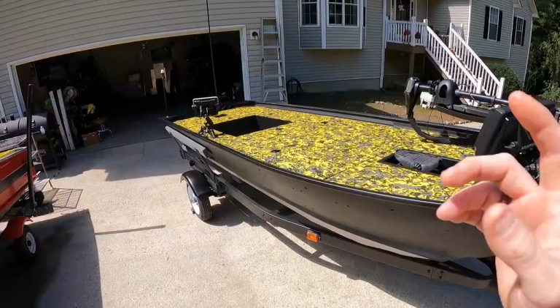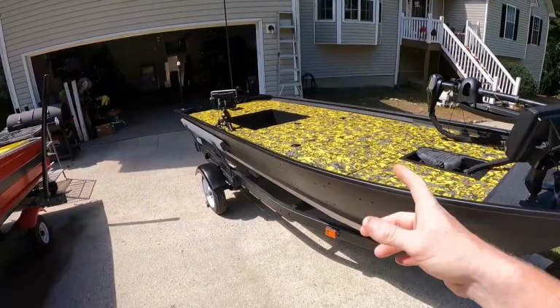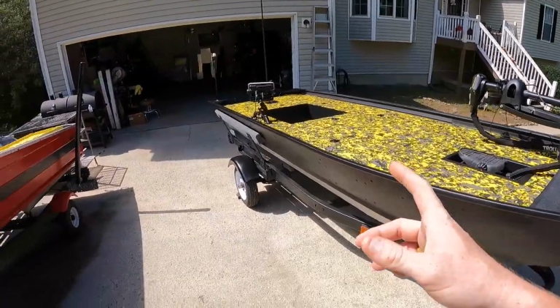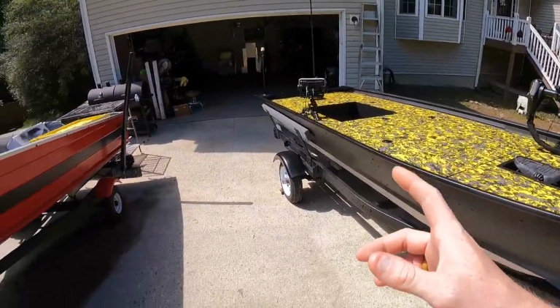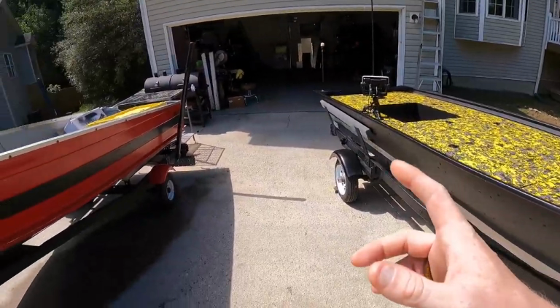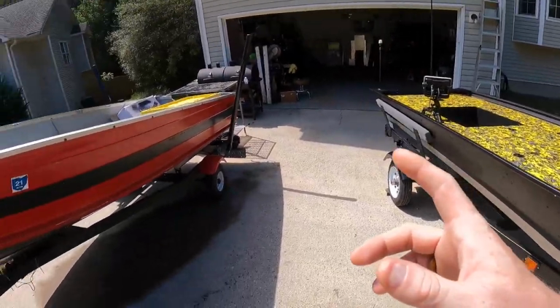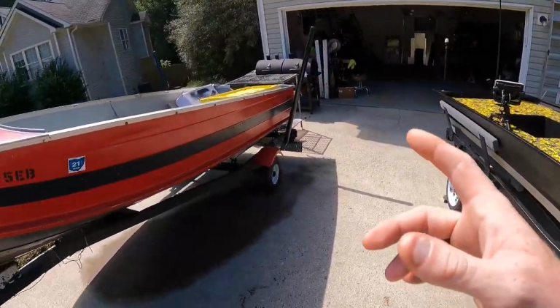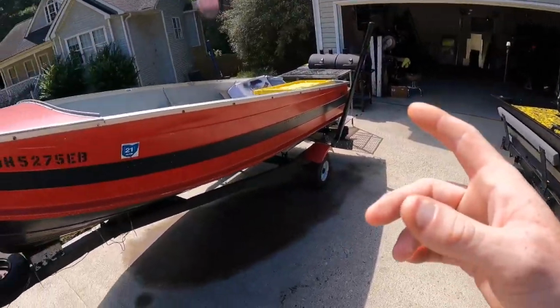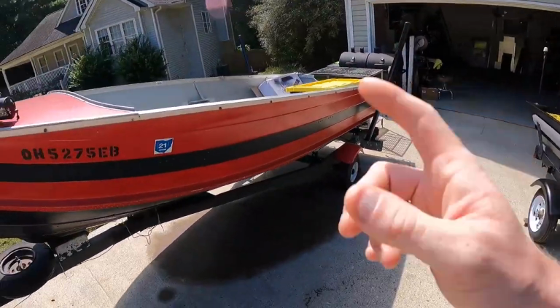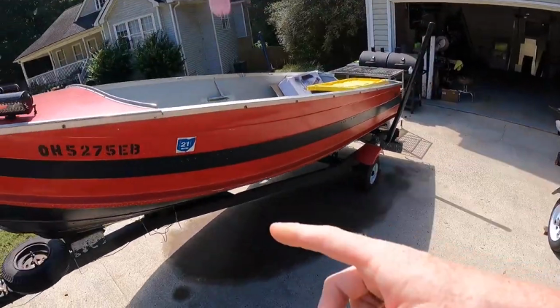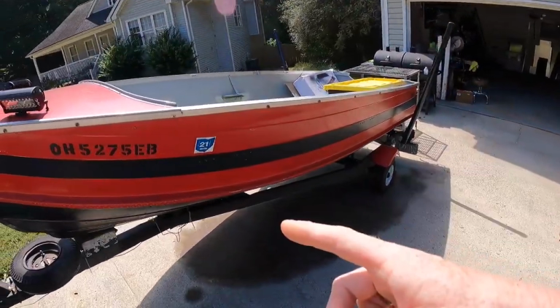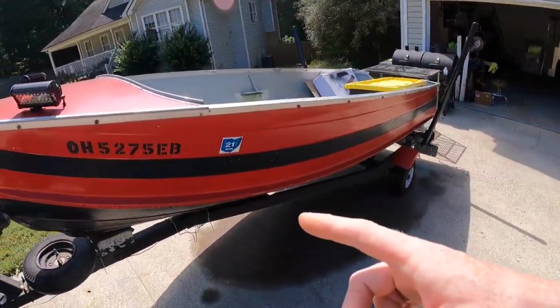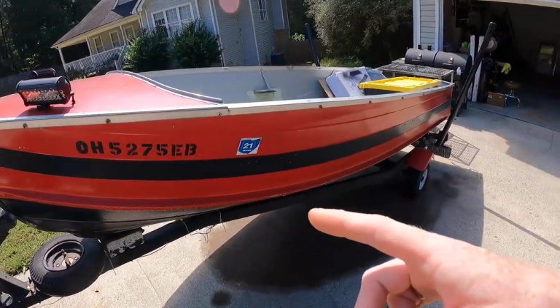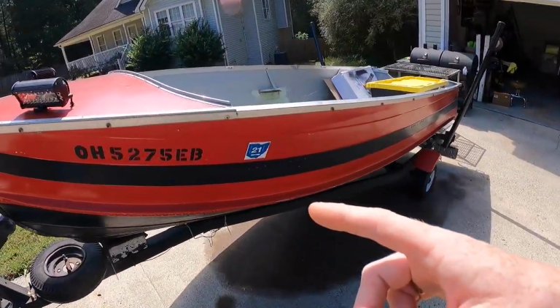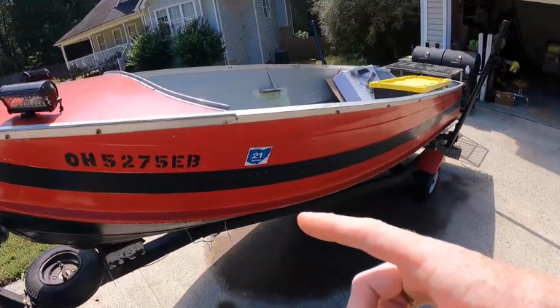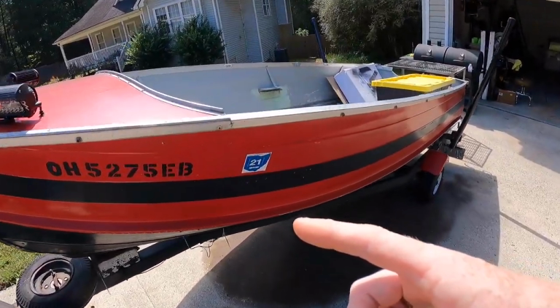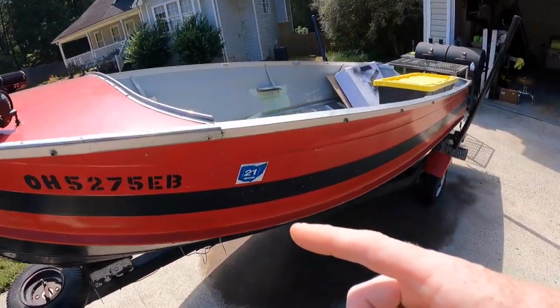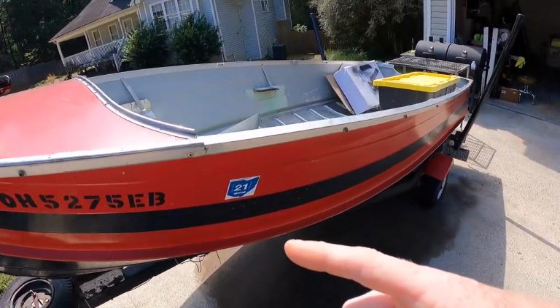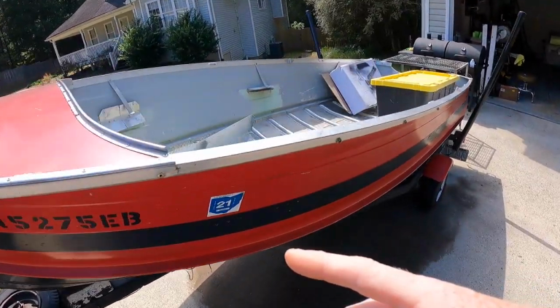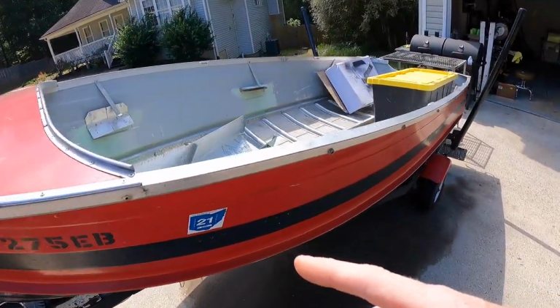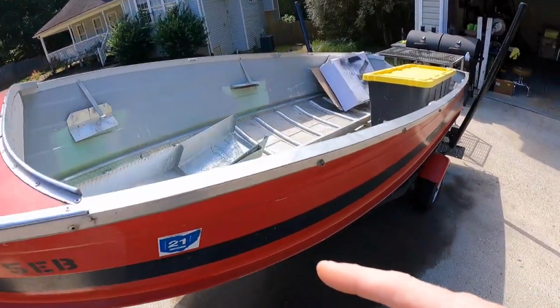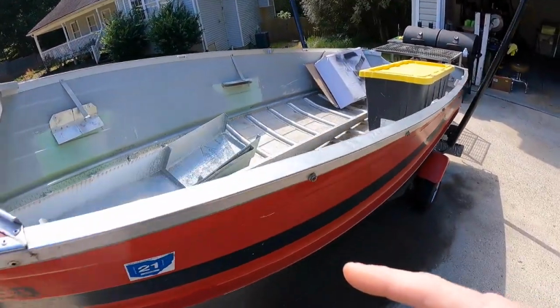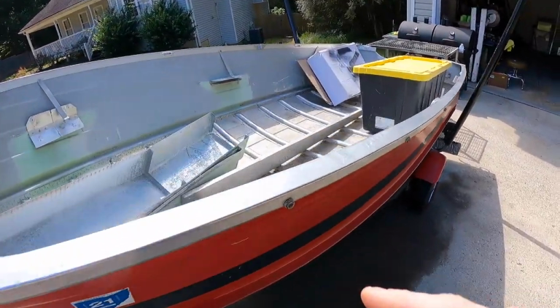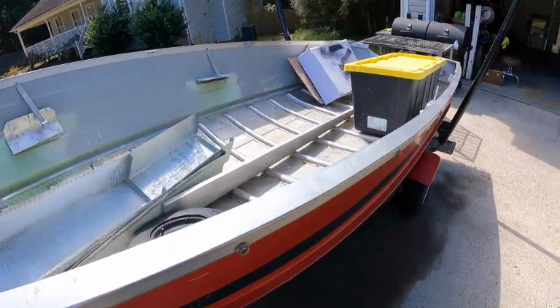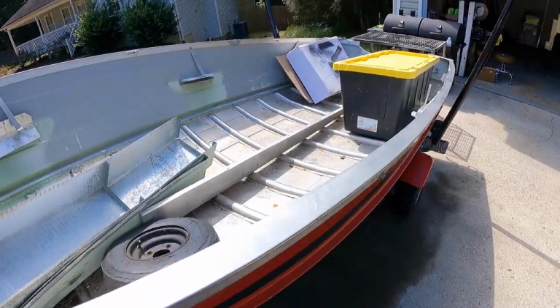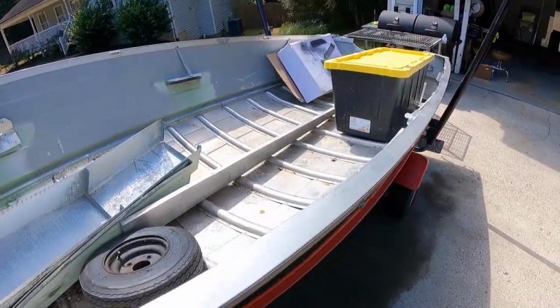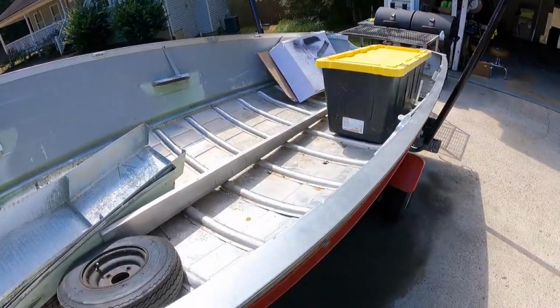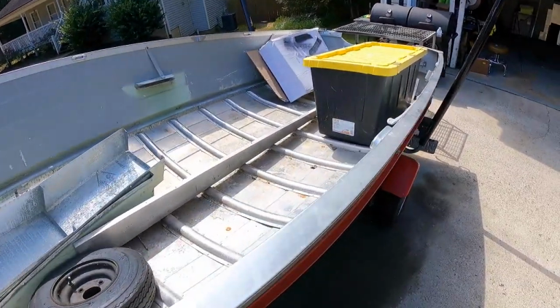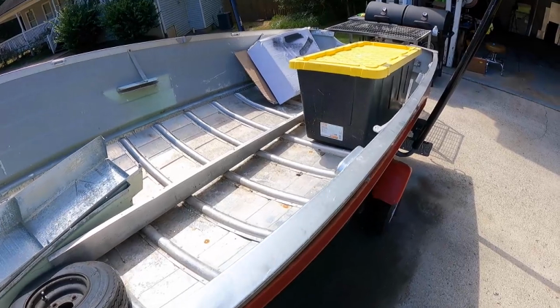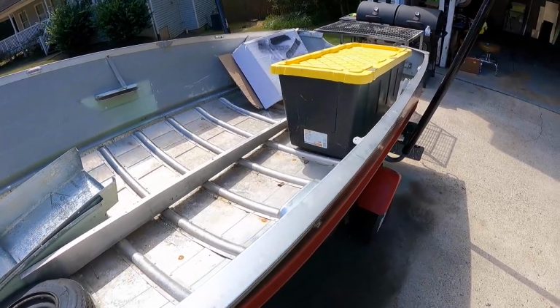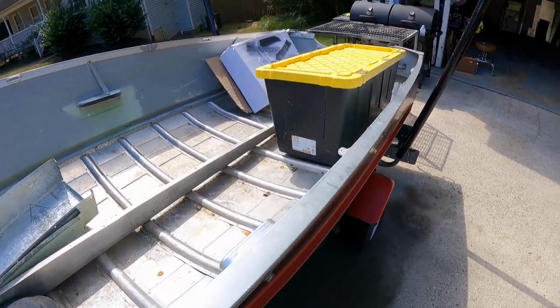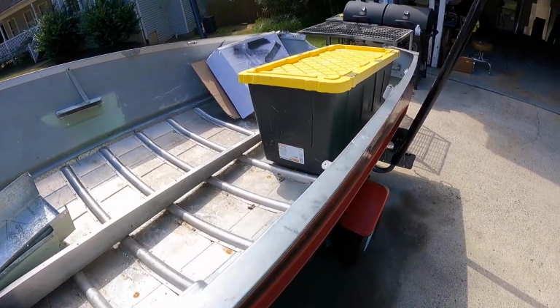Go ahead and subscribe to the channel because the next boat we're going to be doing is a 14 foot deep V for catfishermen.